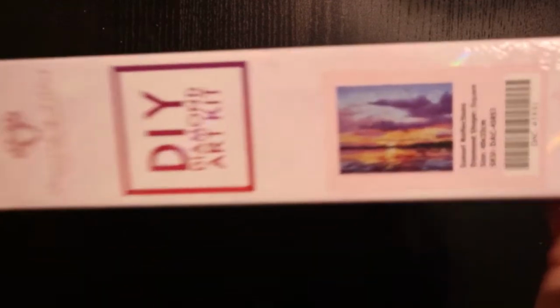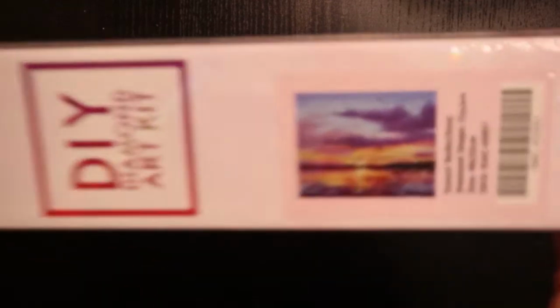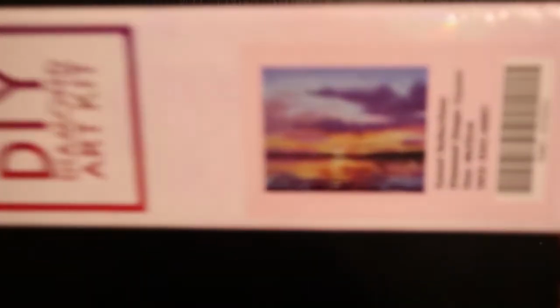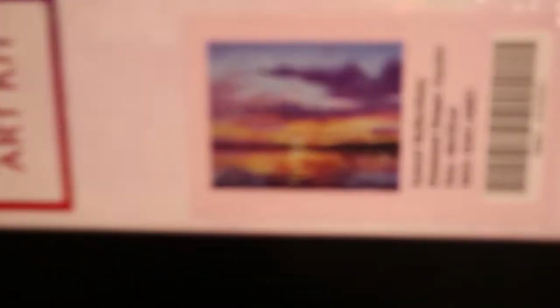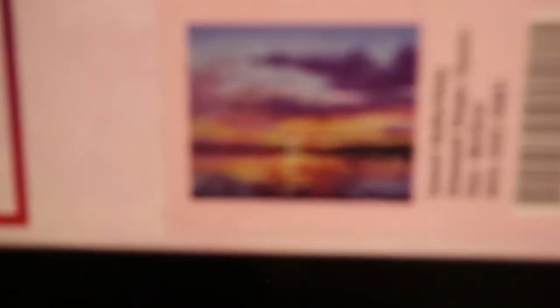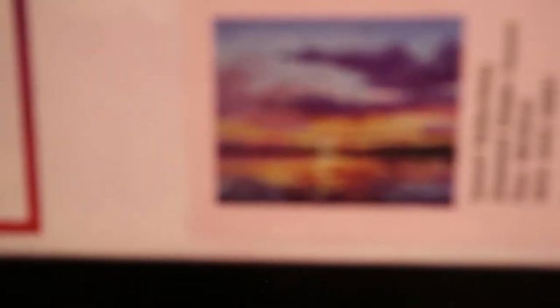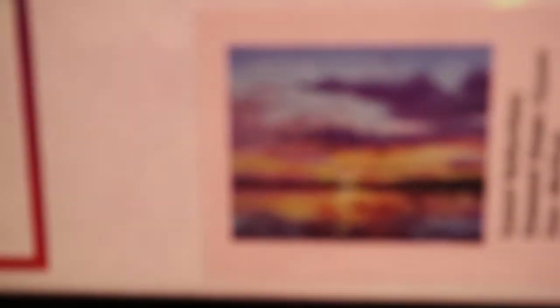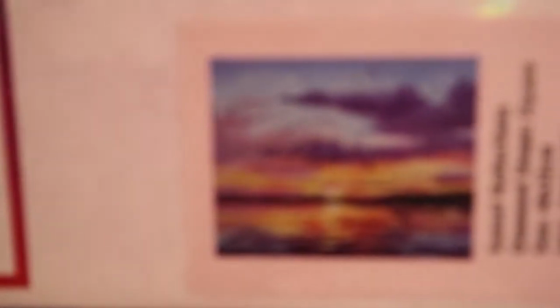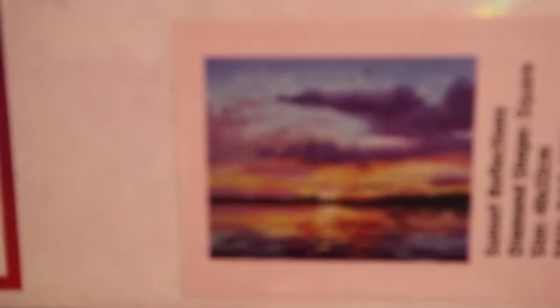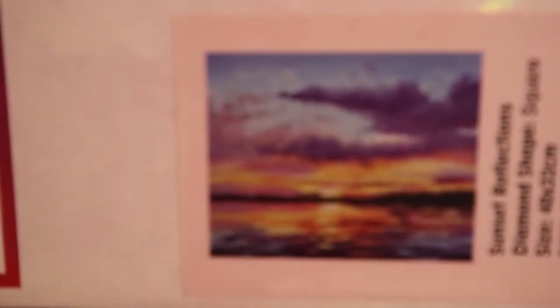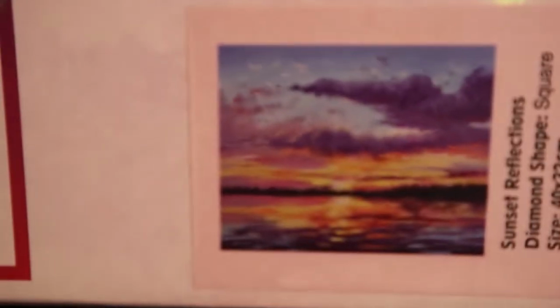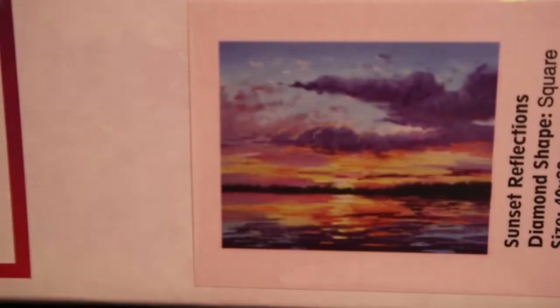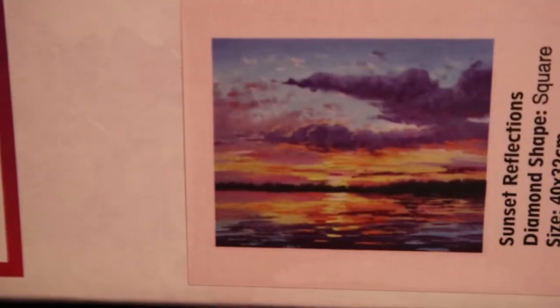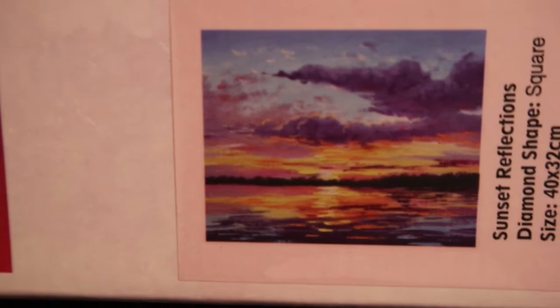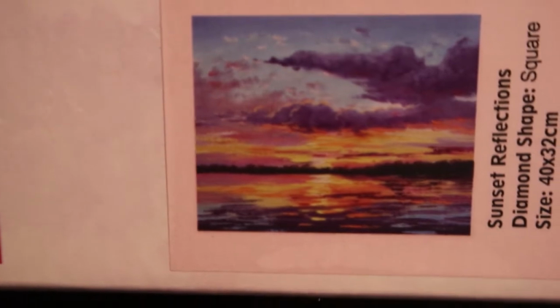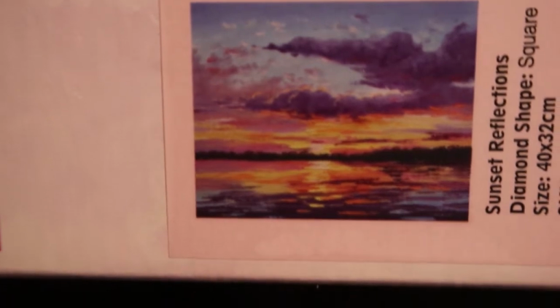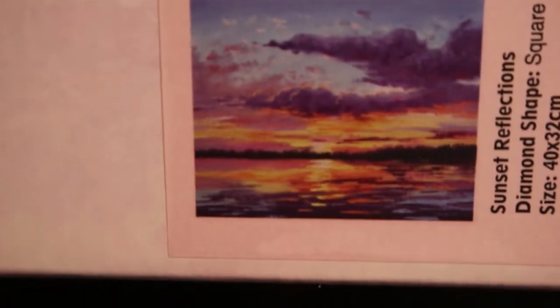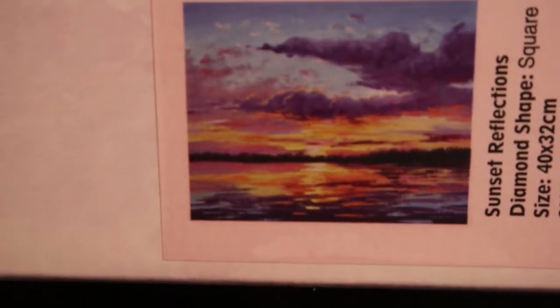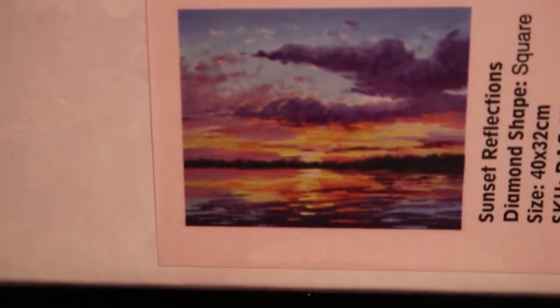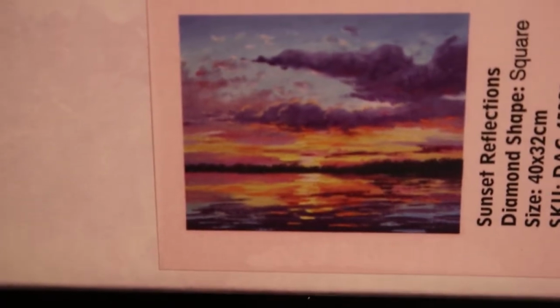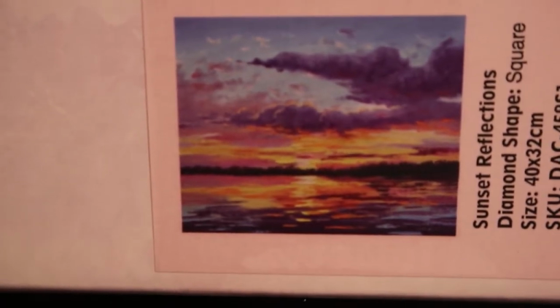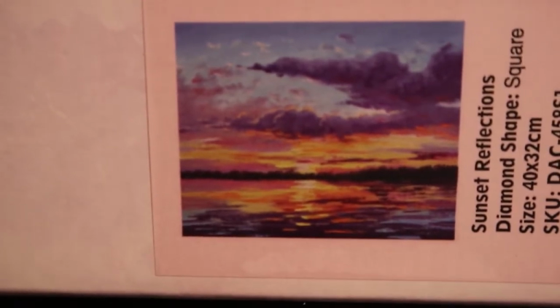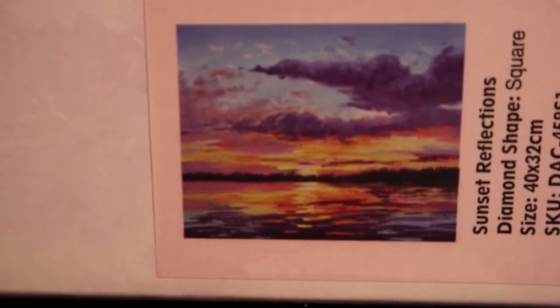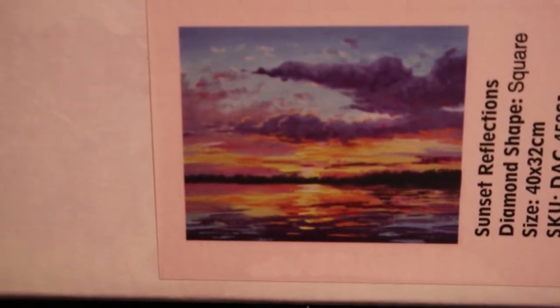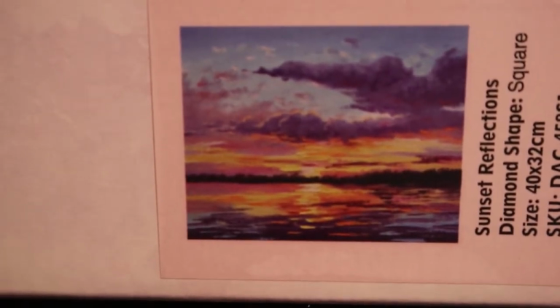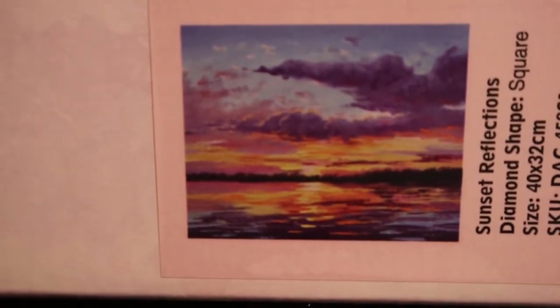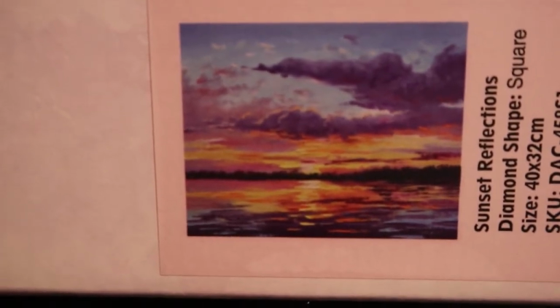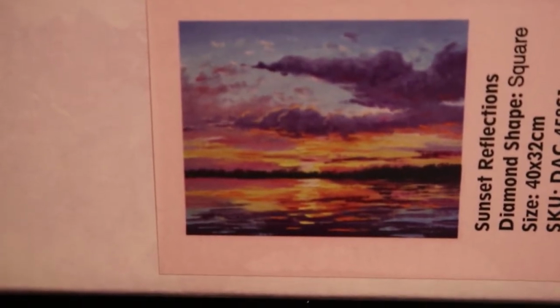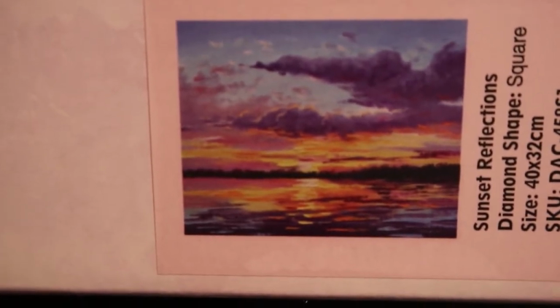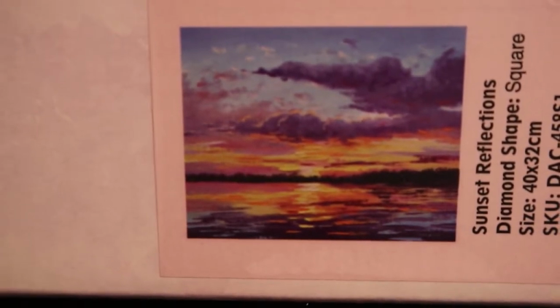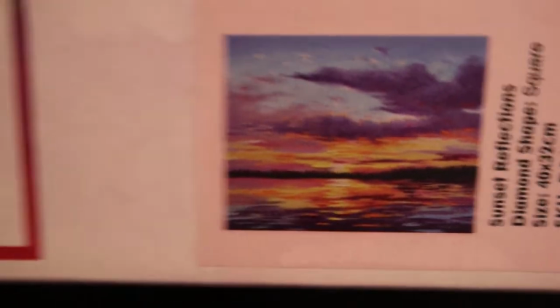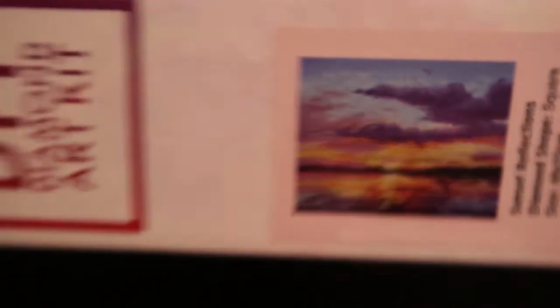I mean, look at that sunset. Wow. Beautiful.